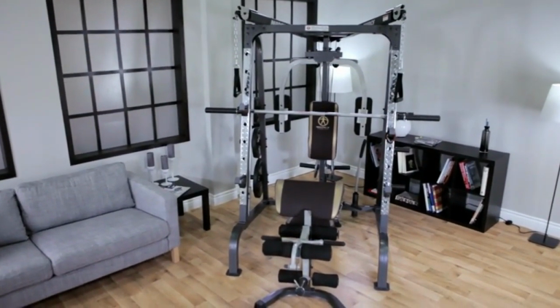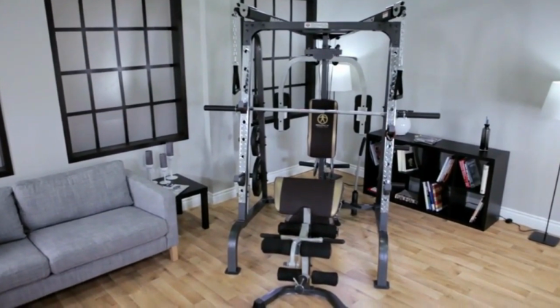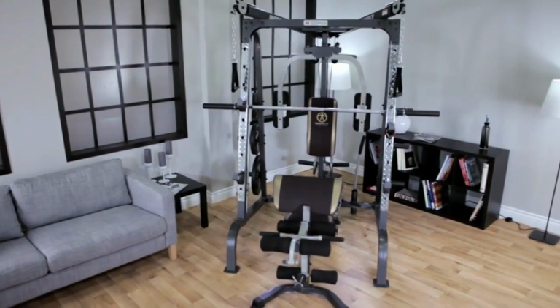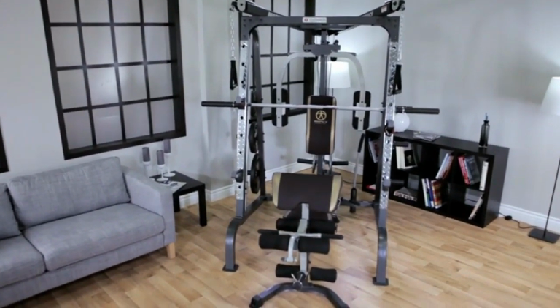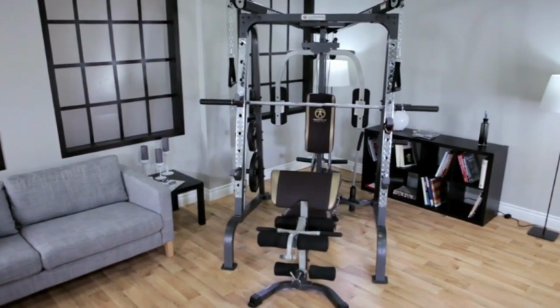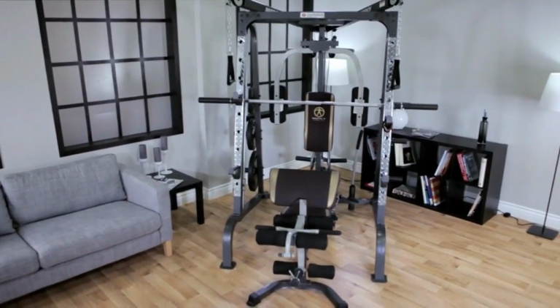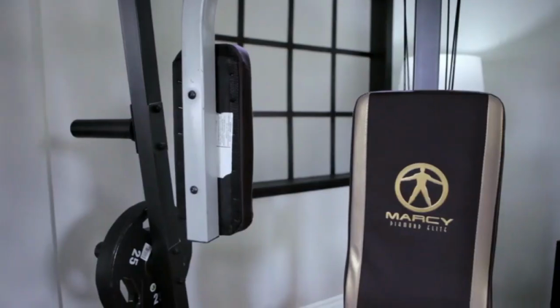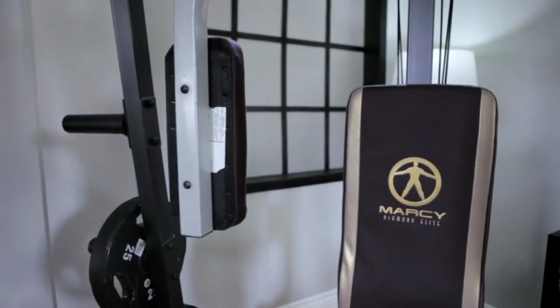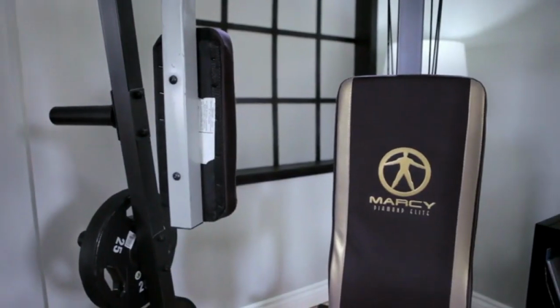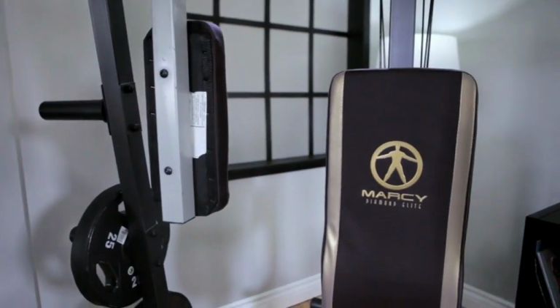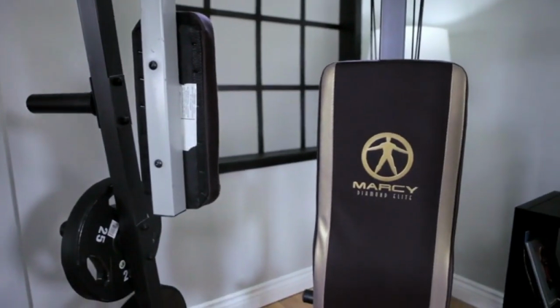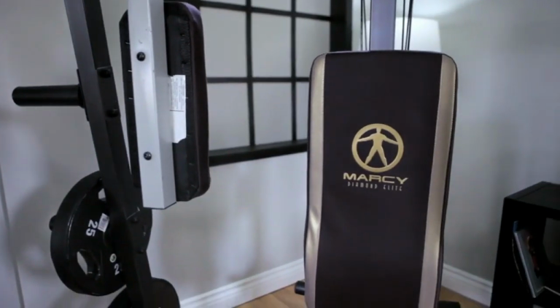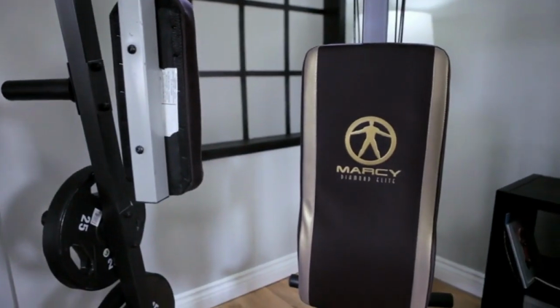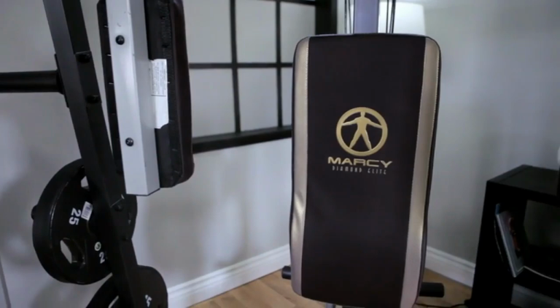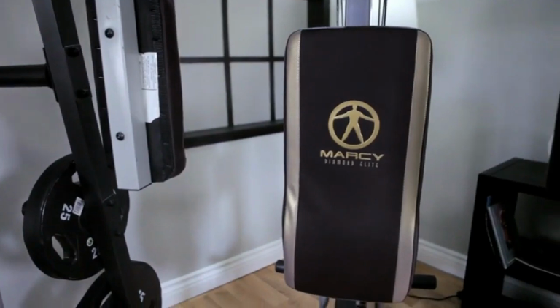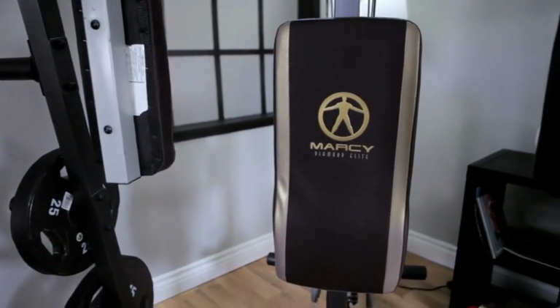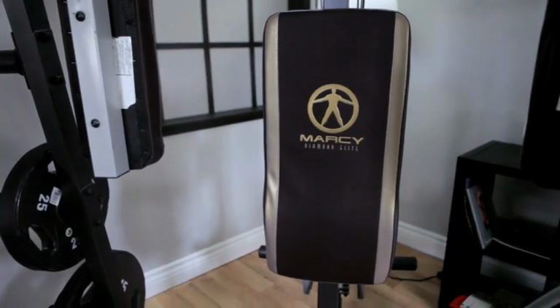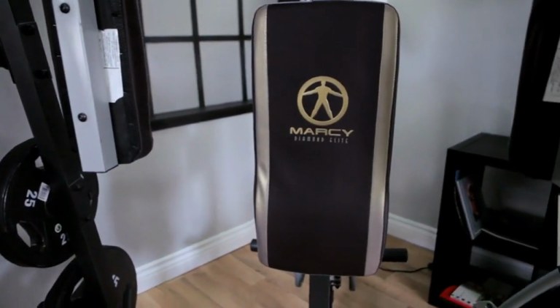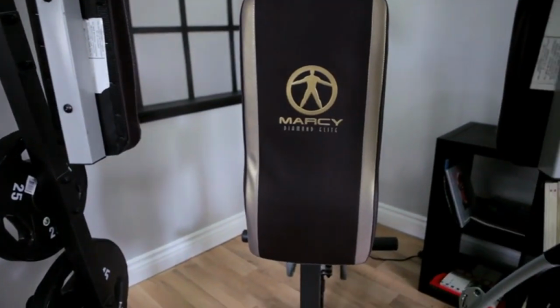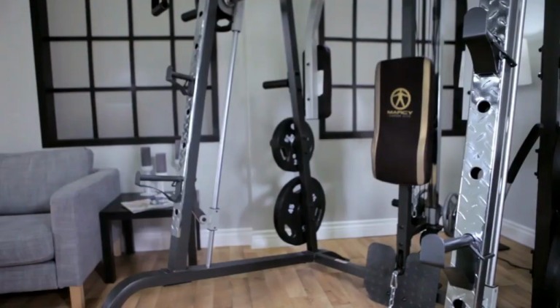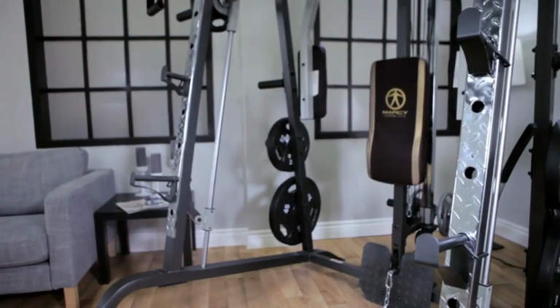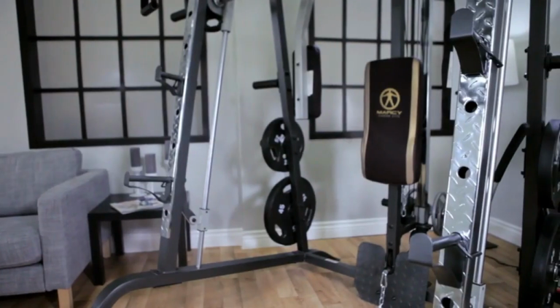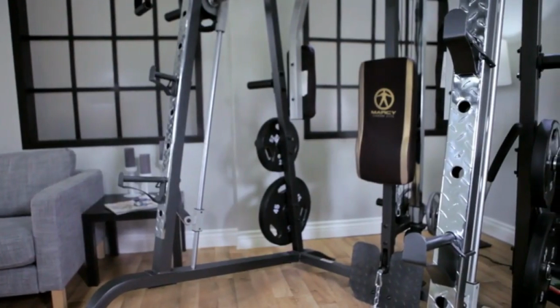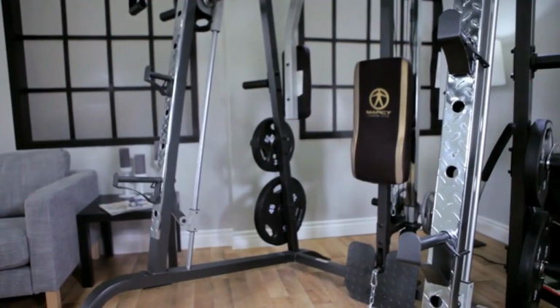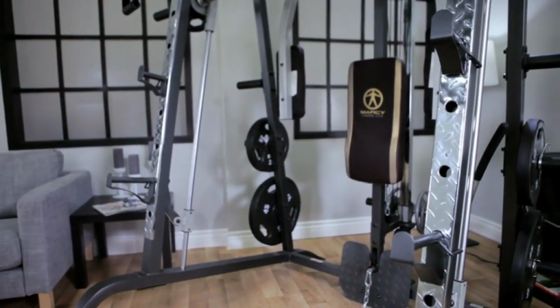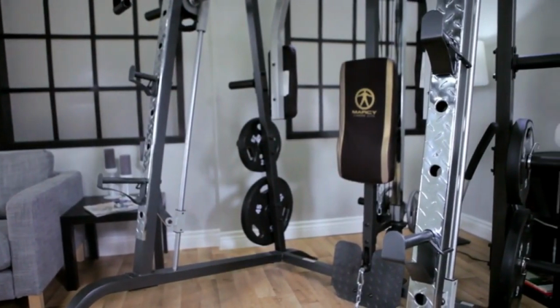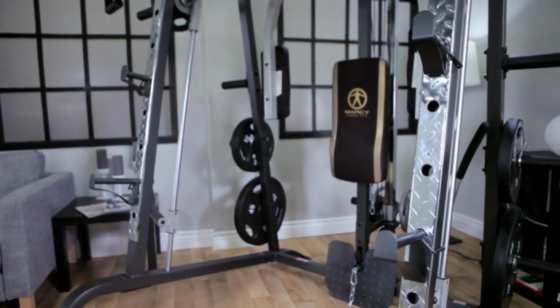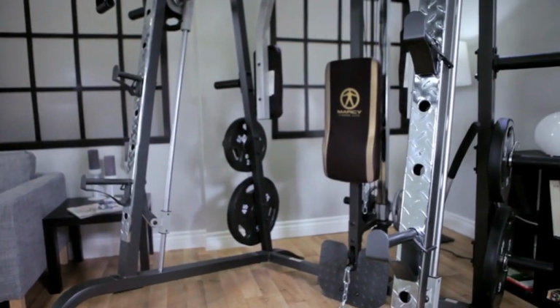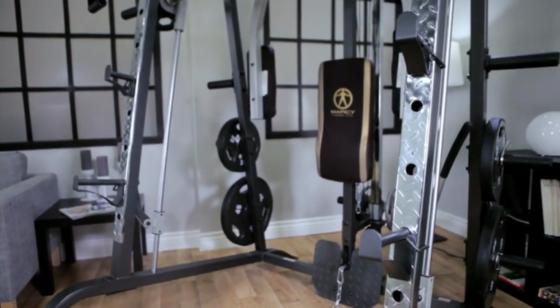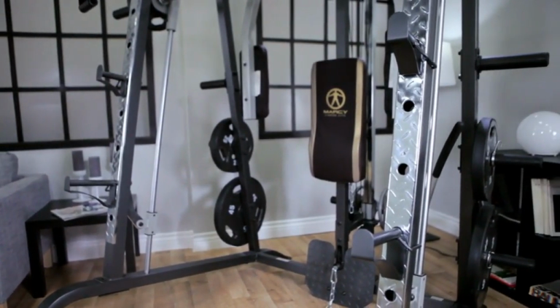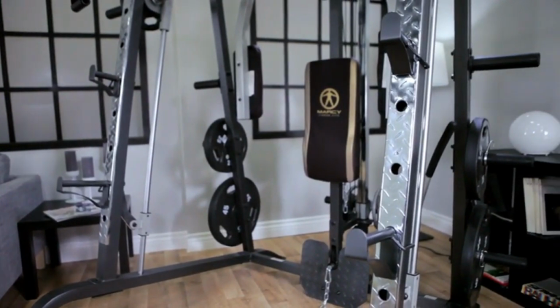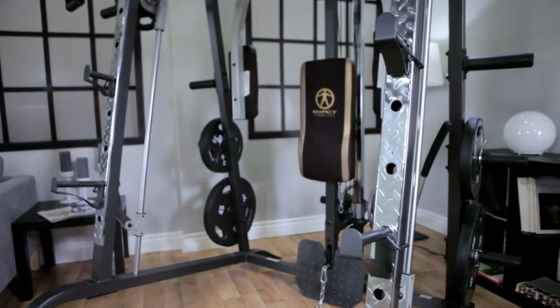Don't limit yourself at home. Start training with Marcy's MD-9010G and get the body you've always wanted. It comes with Marcy's two-year limited warranty.